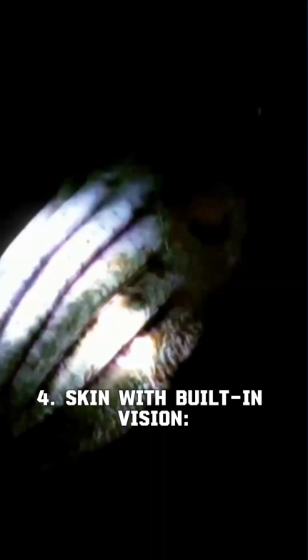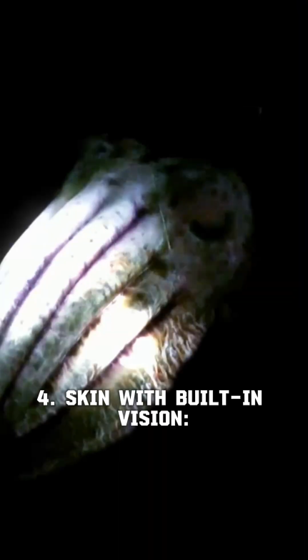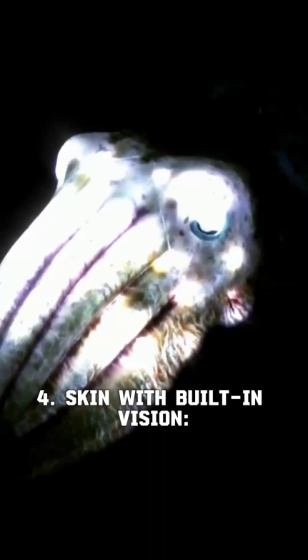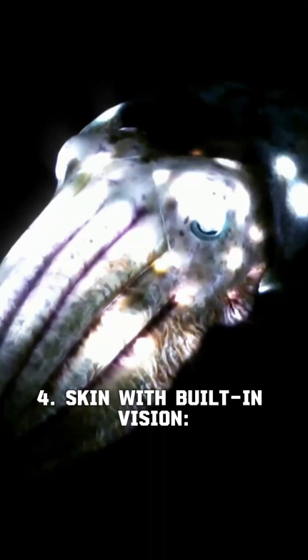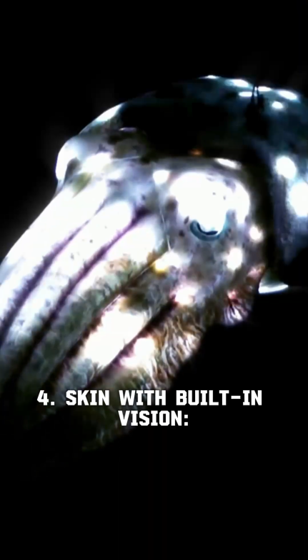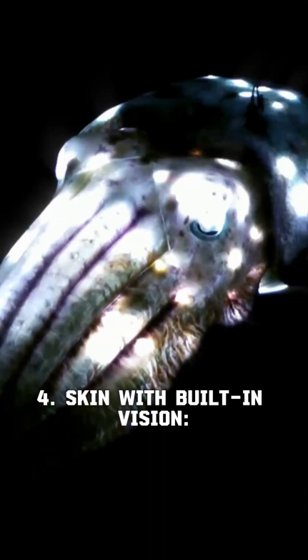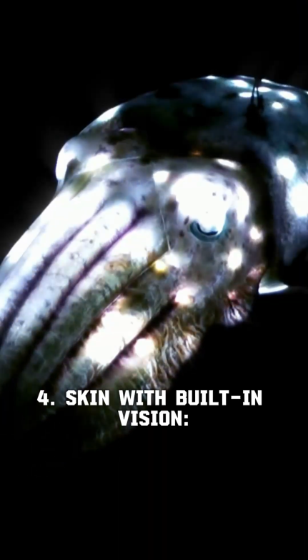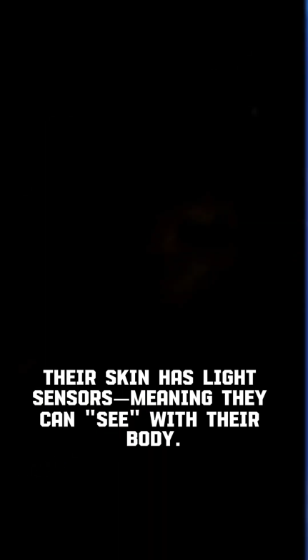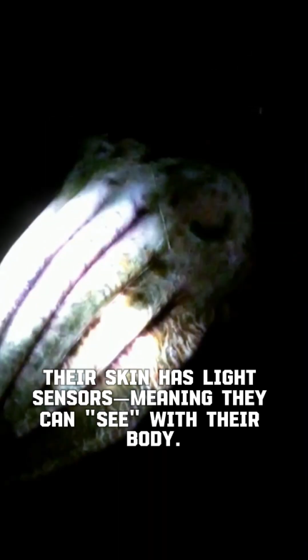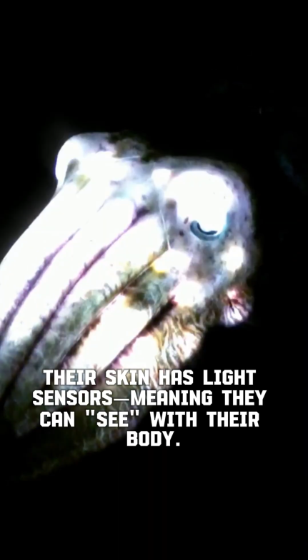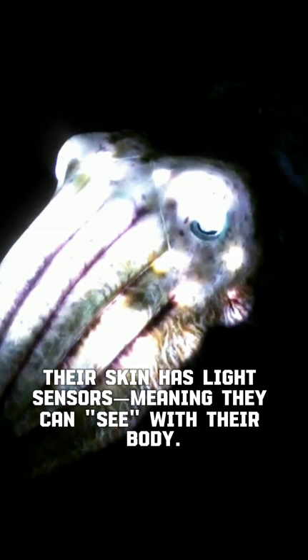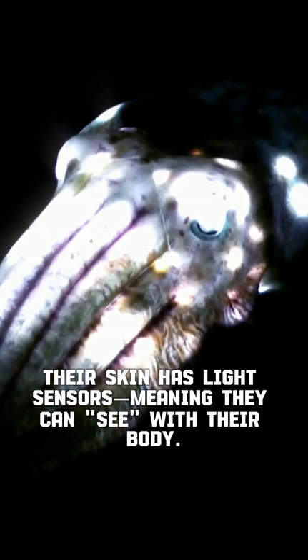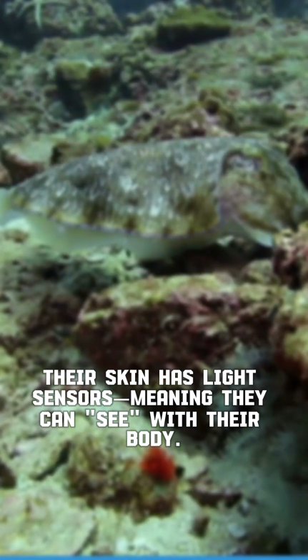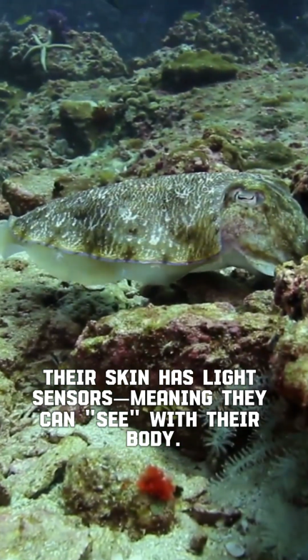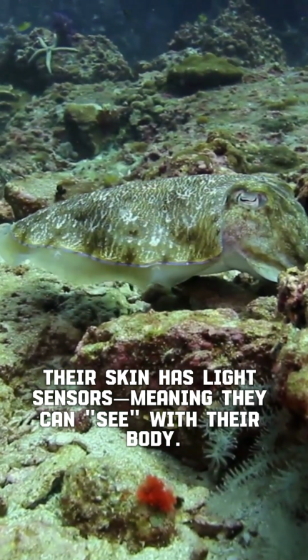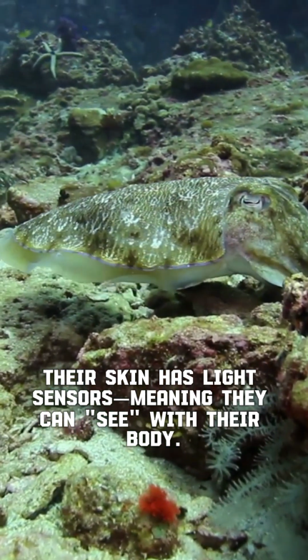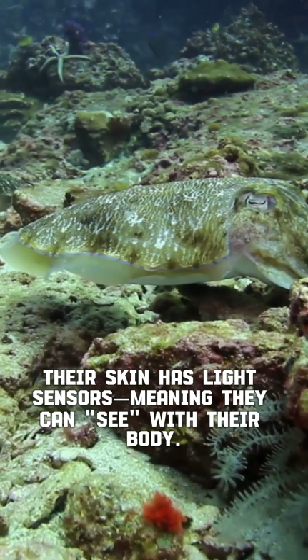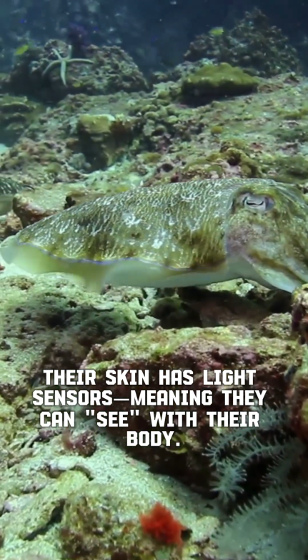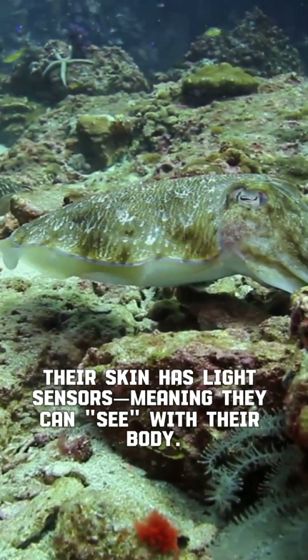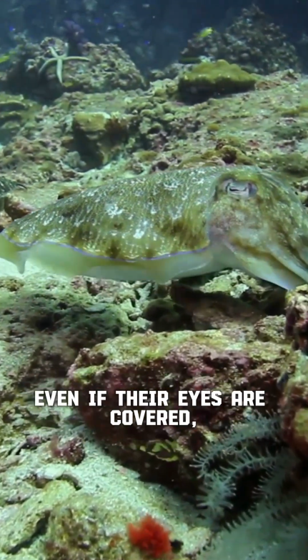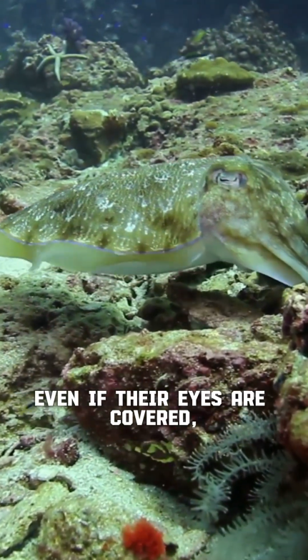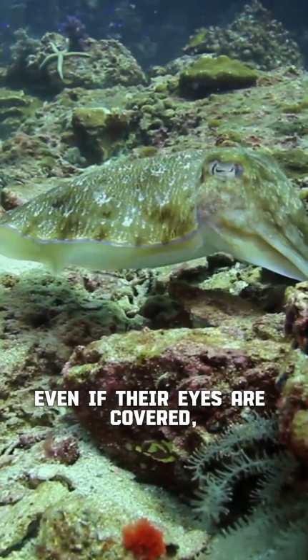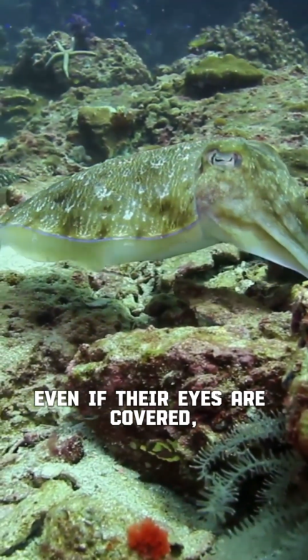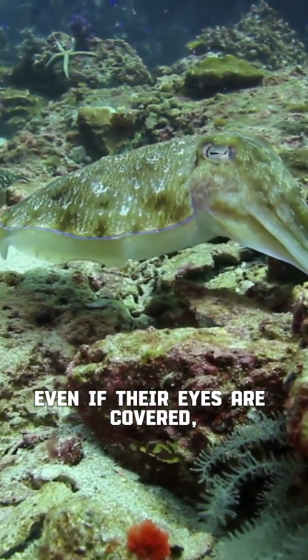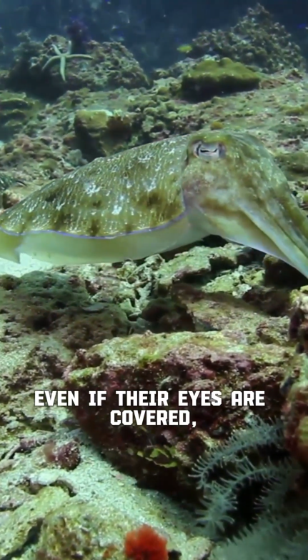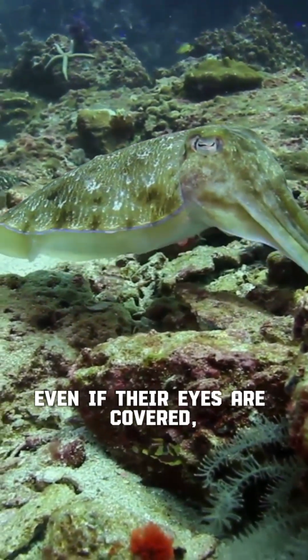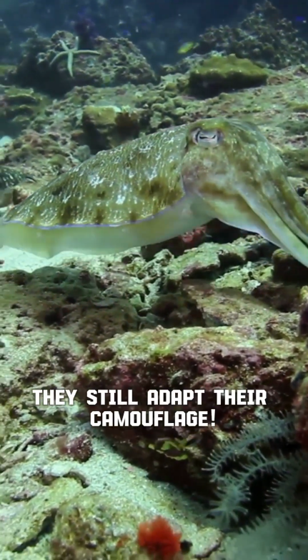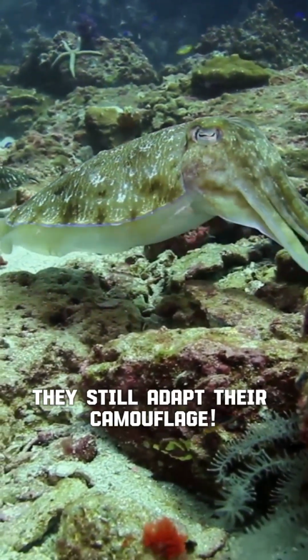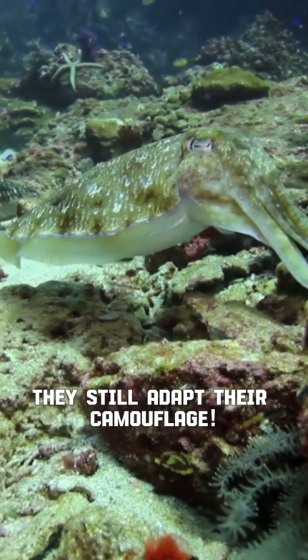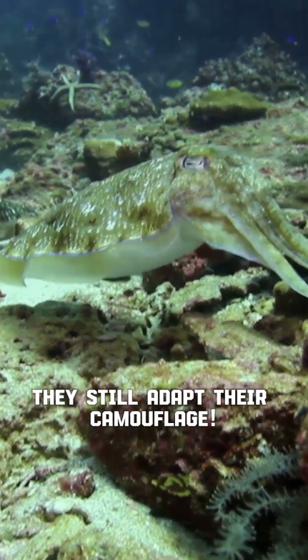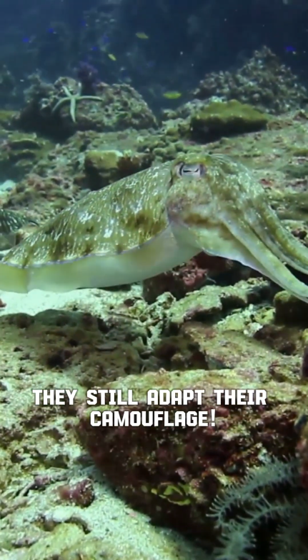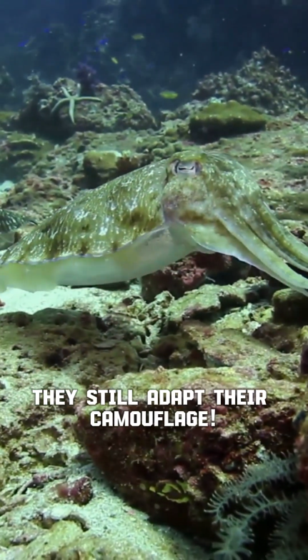Four, skin with built-in vision. Their skin has light sensors, meaning they can see with their body. Even if their eyes are covered, they still adapt their camouflage.